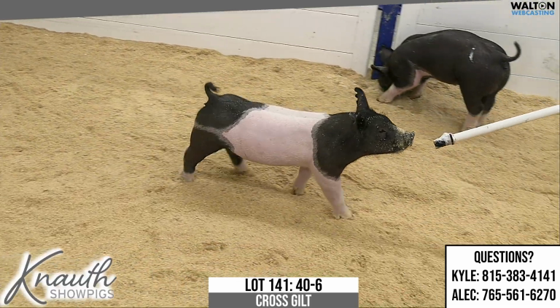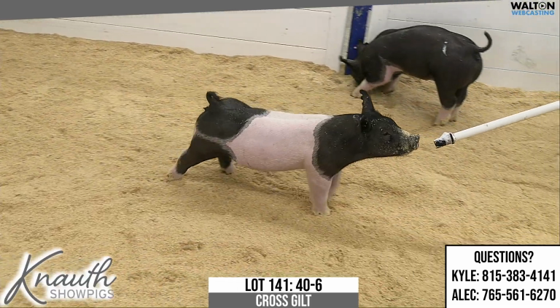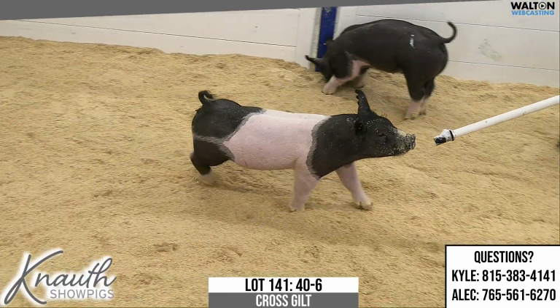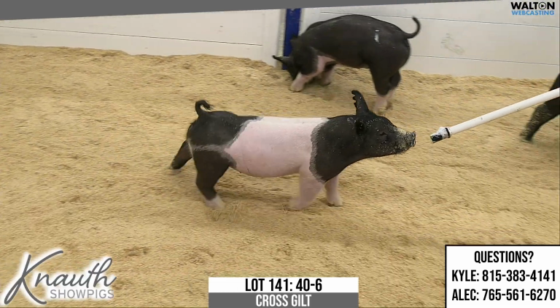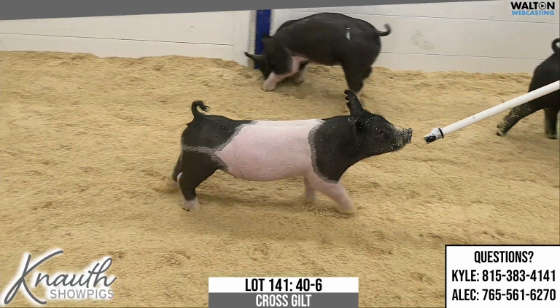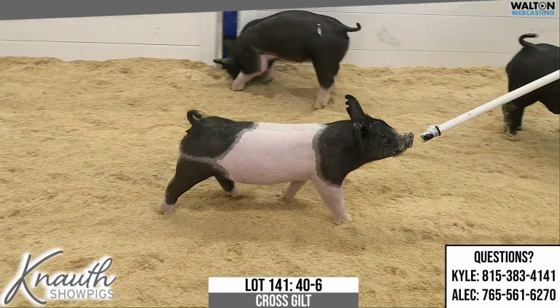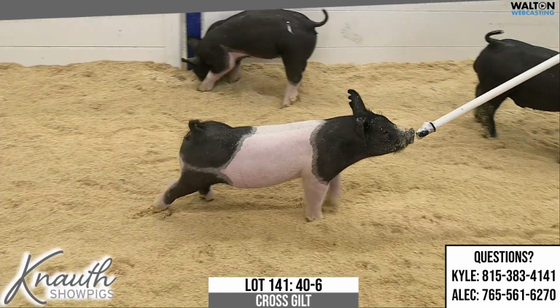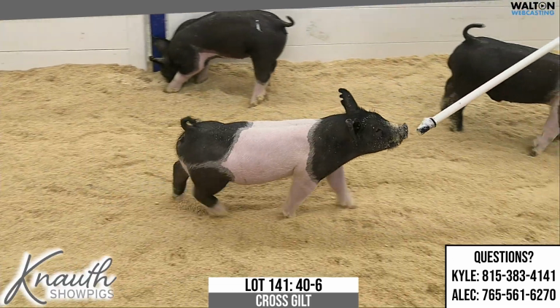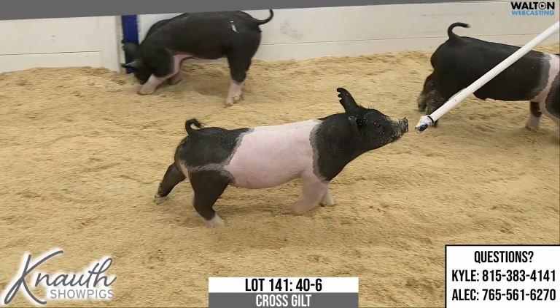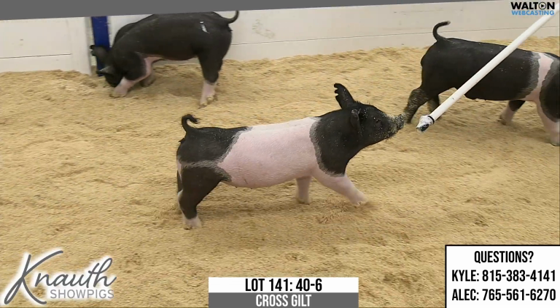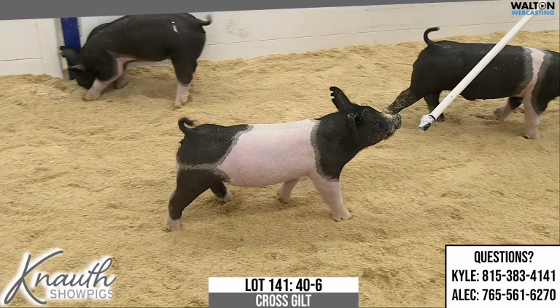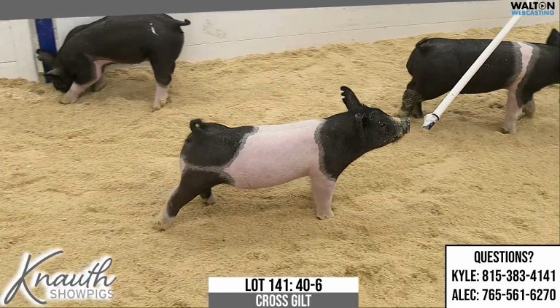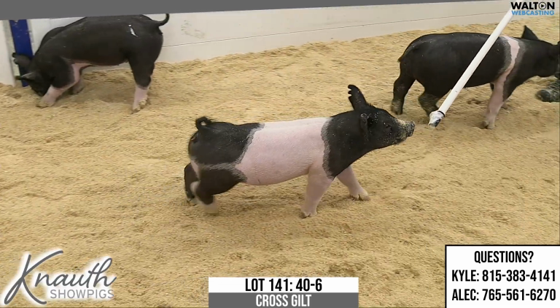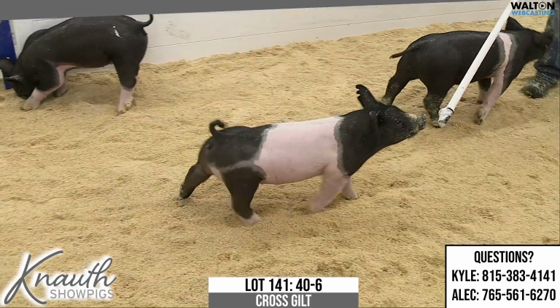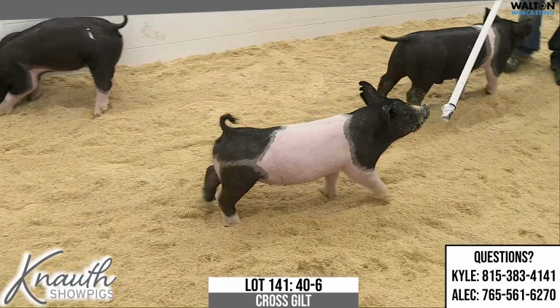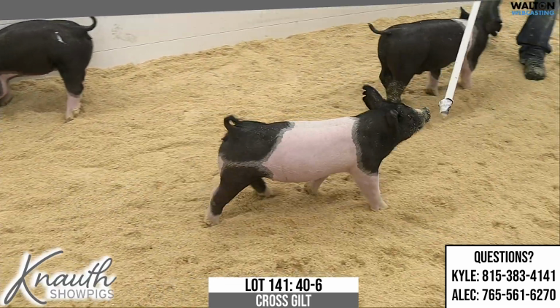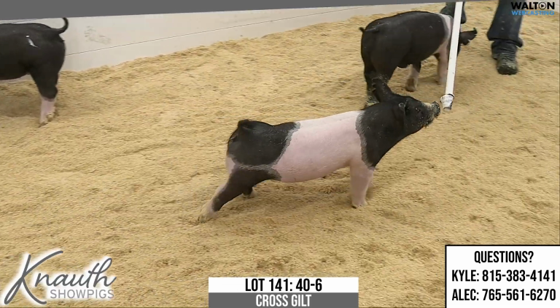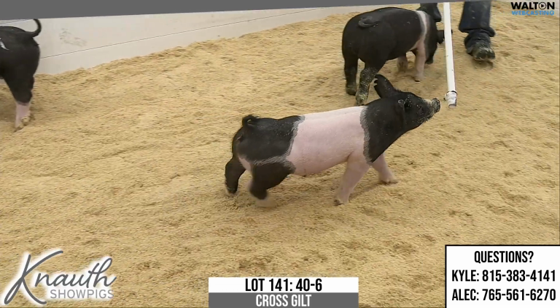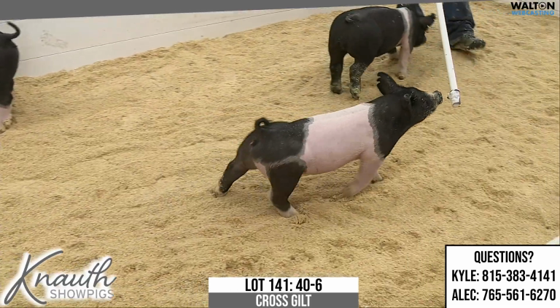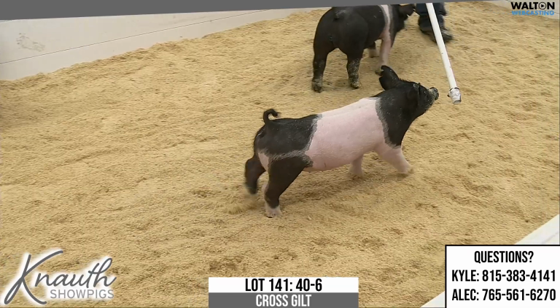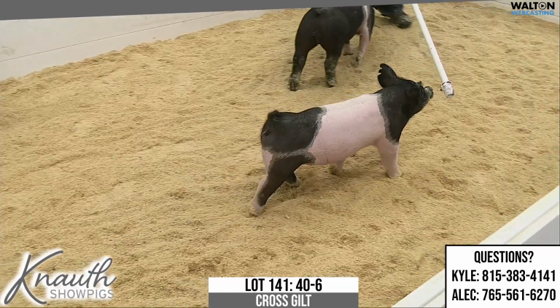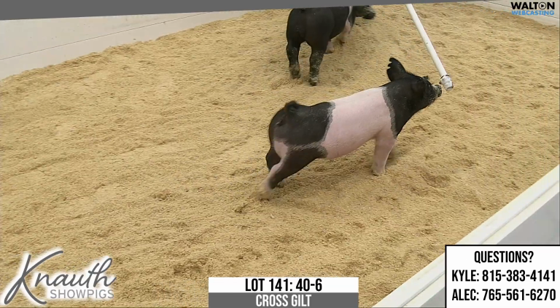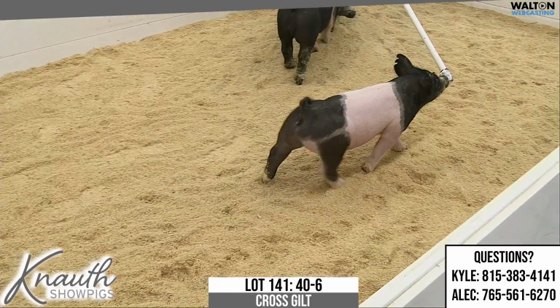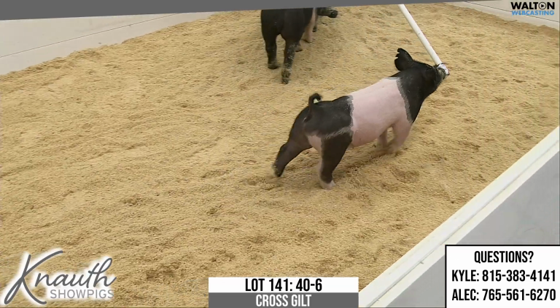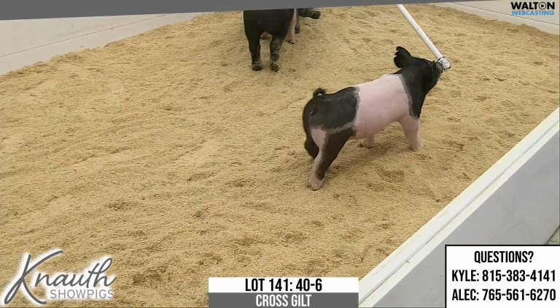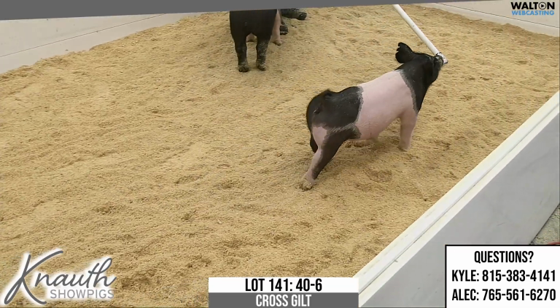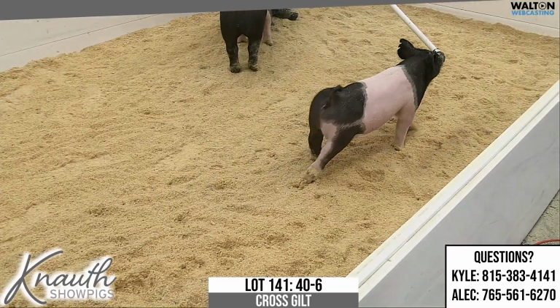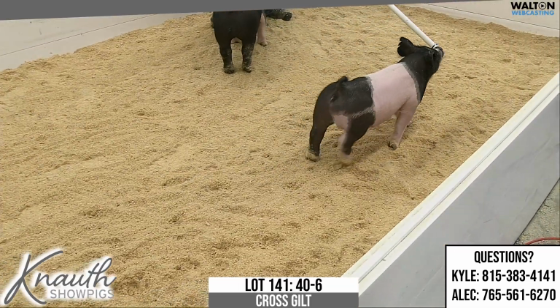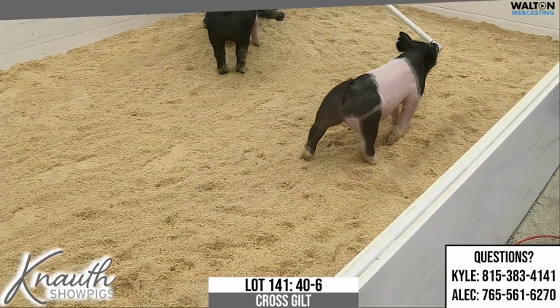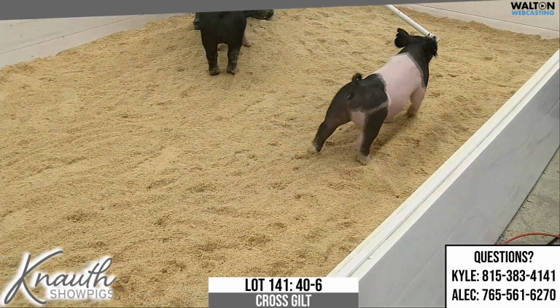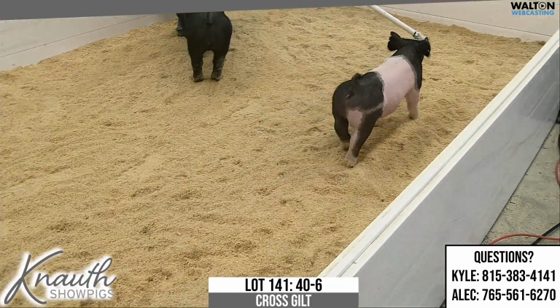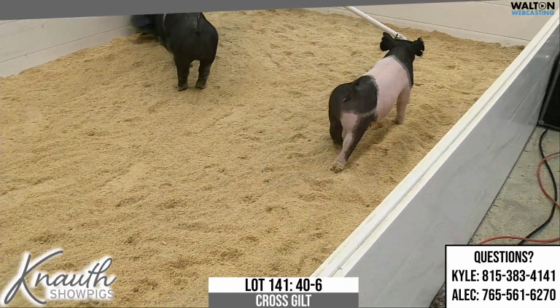40-6, crossbred gilt now on the stick. Lot number is 141. Top that, never before.